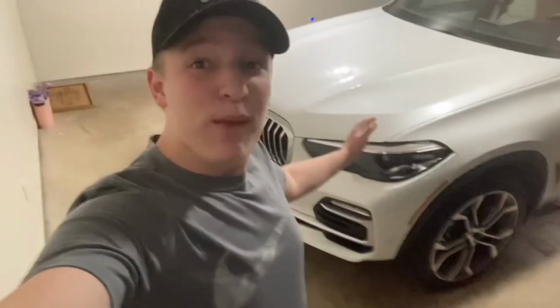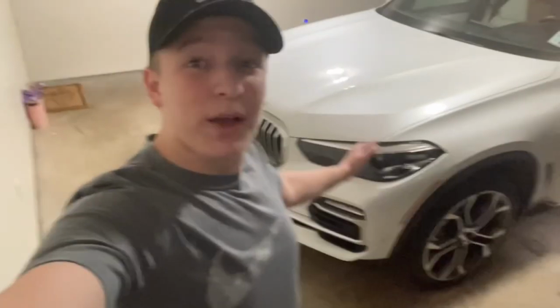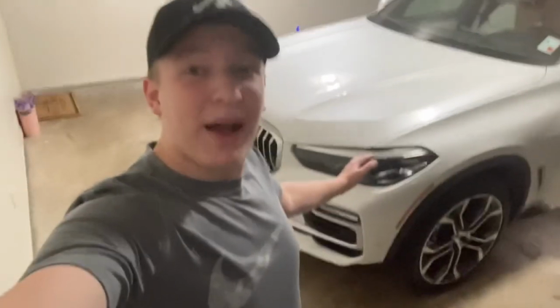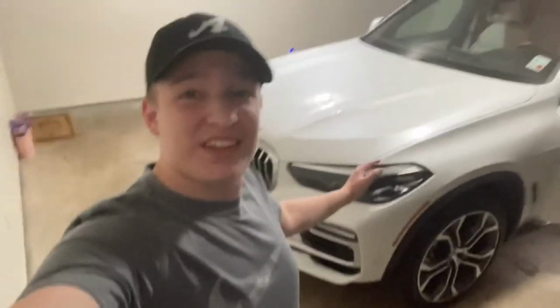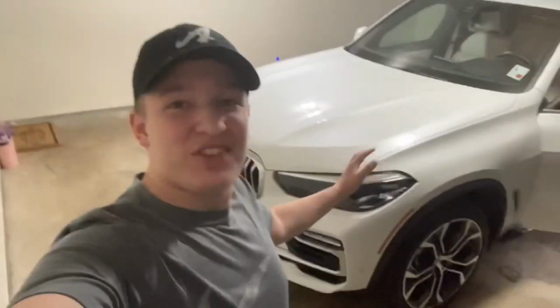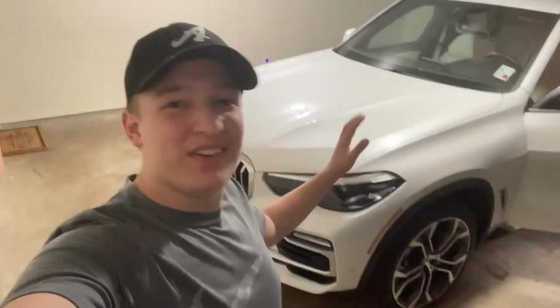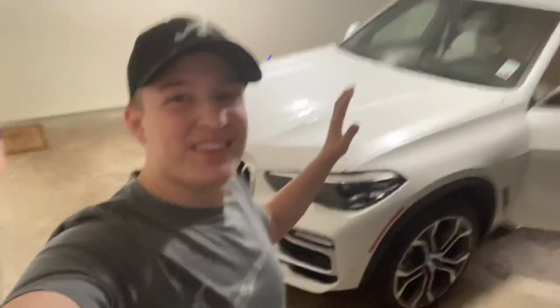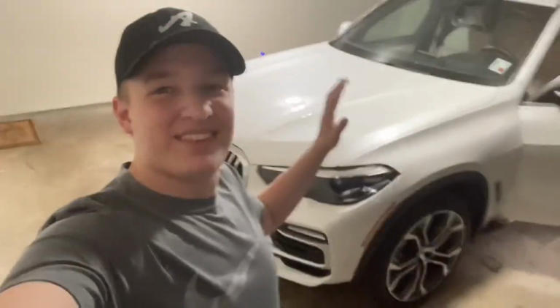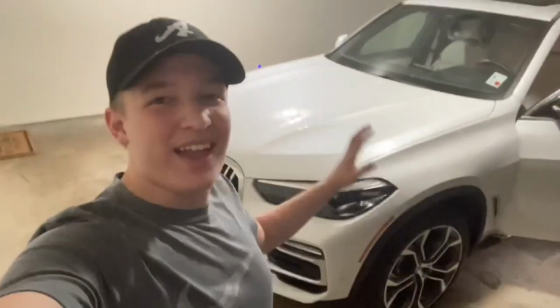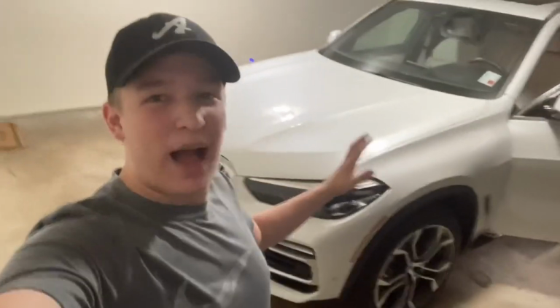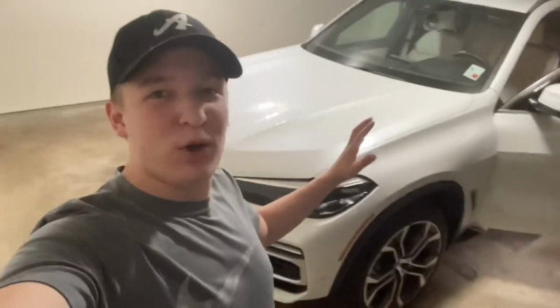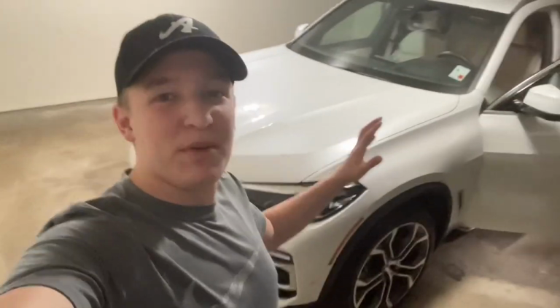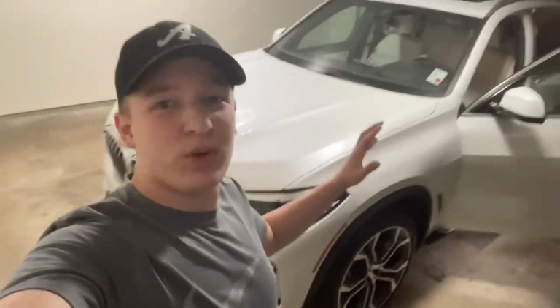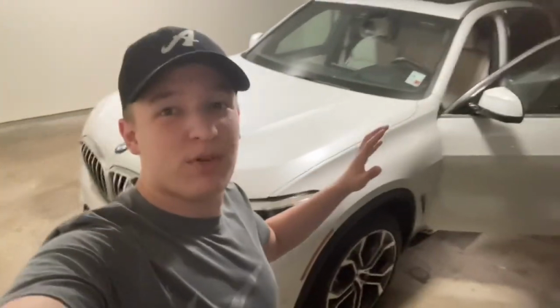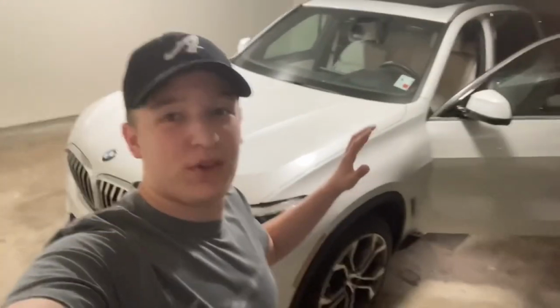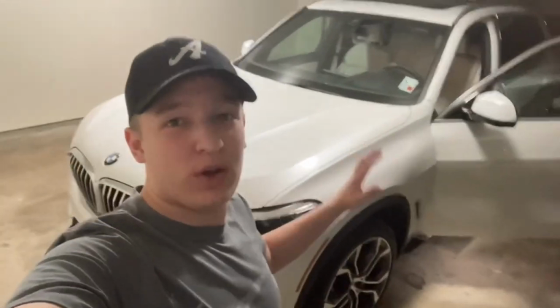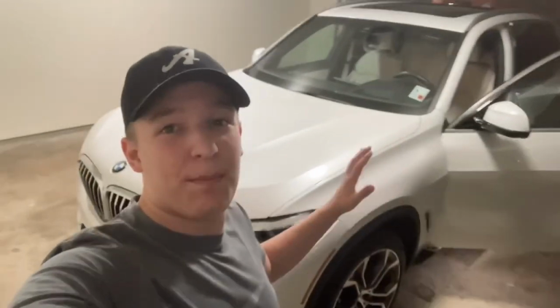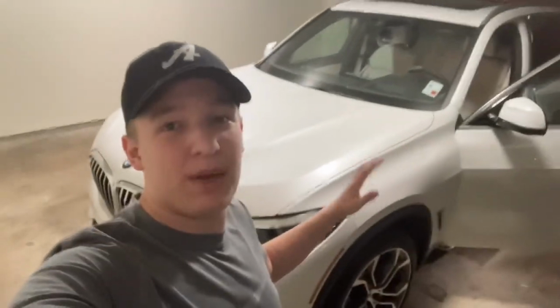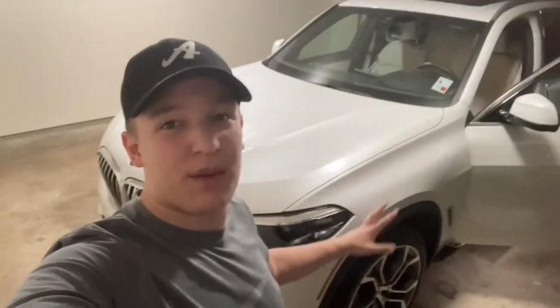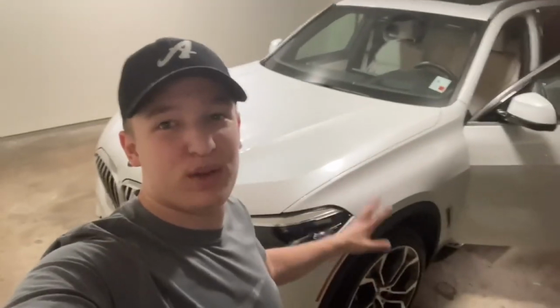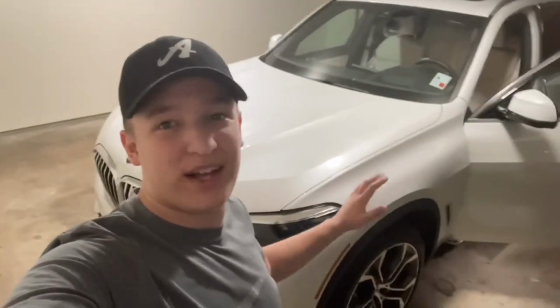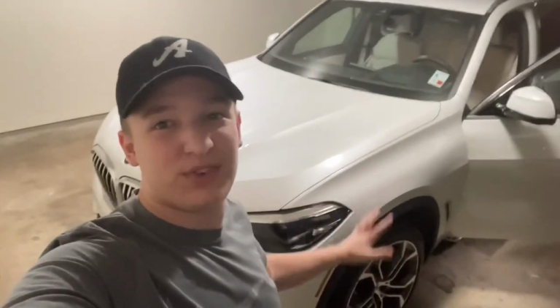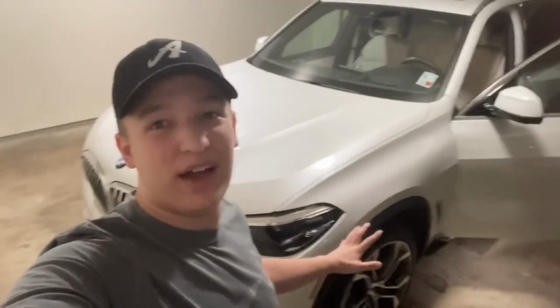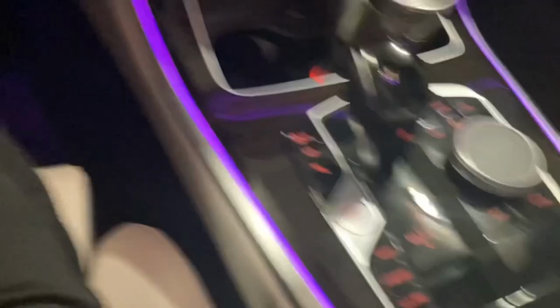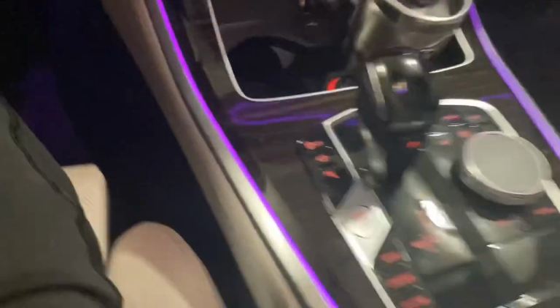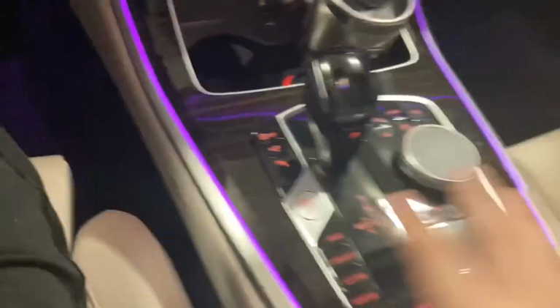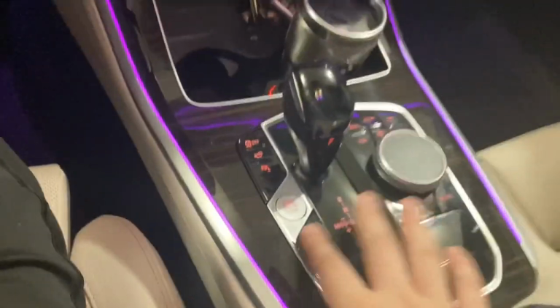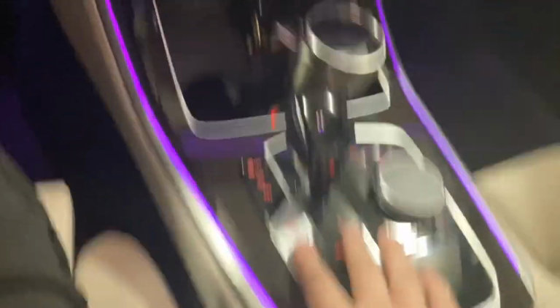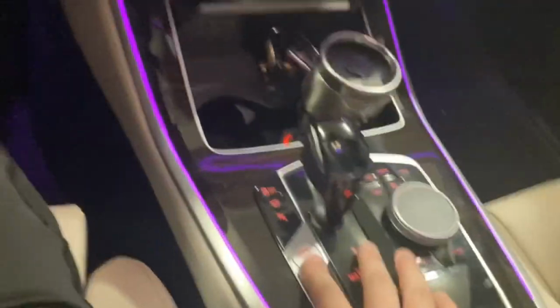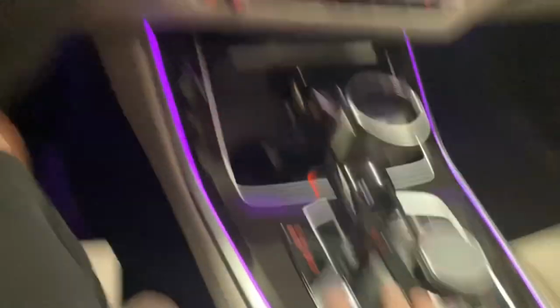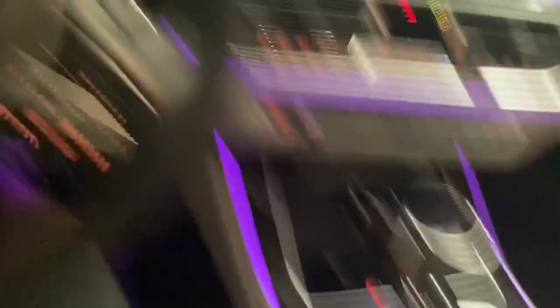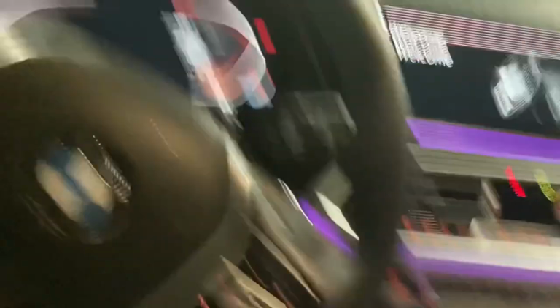Hey, welcome back to the channel. Today I'm going to be doing the review on the BMW X5. The engine start button is right here.